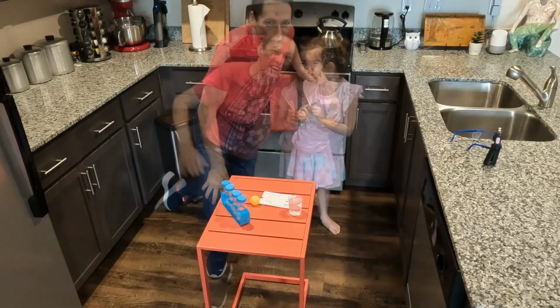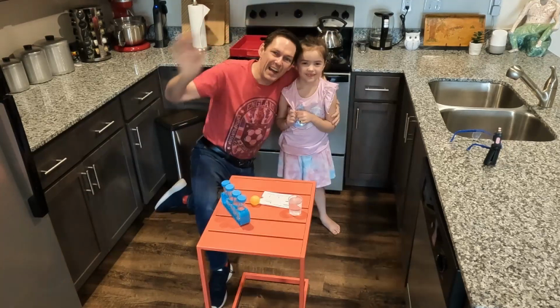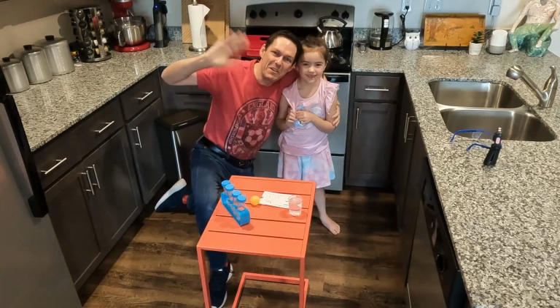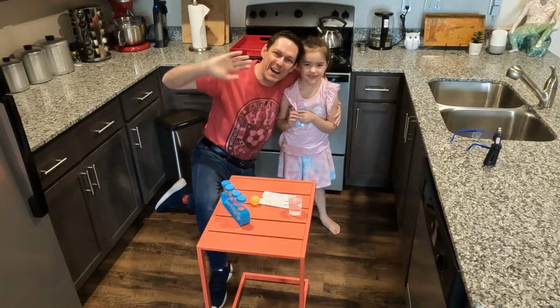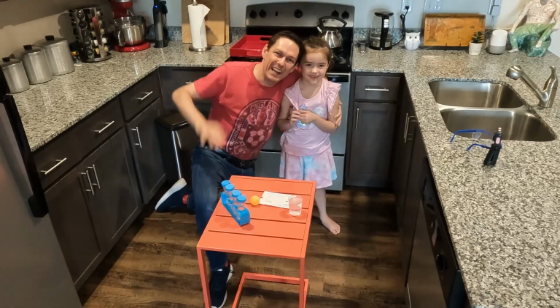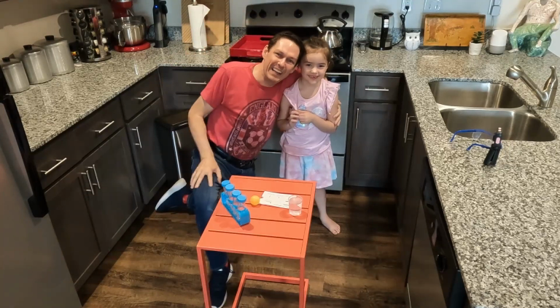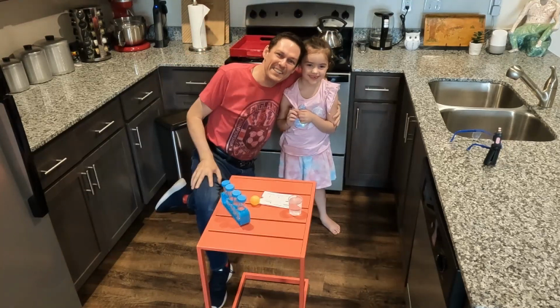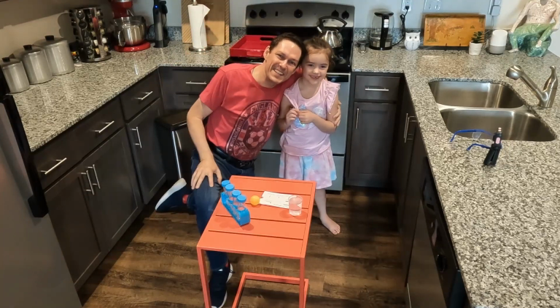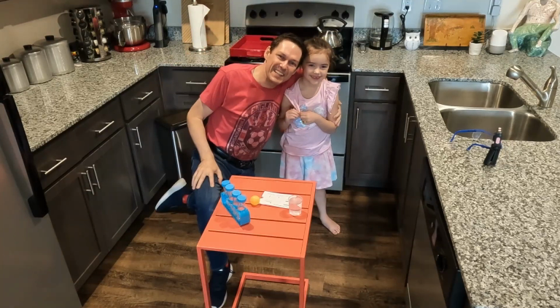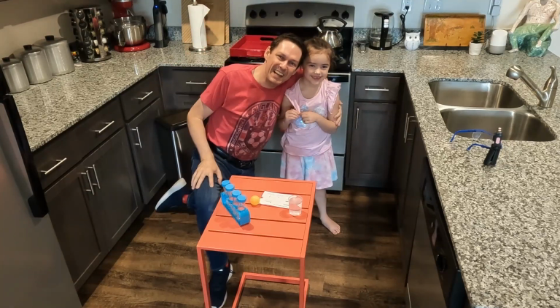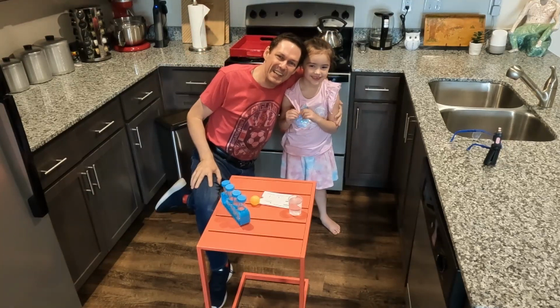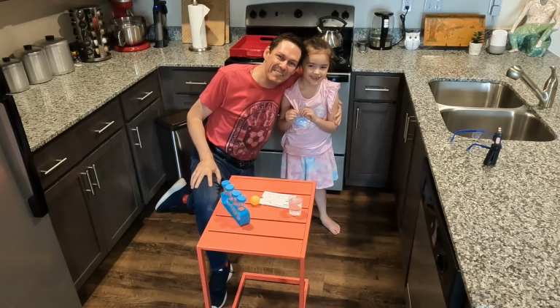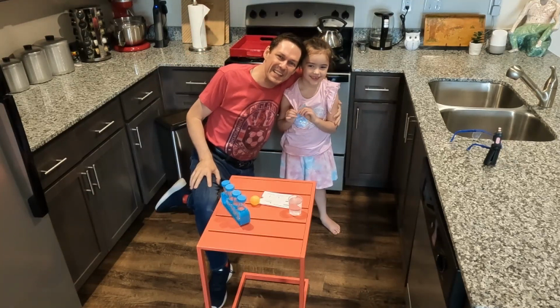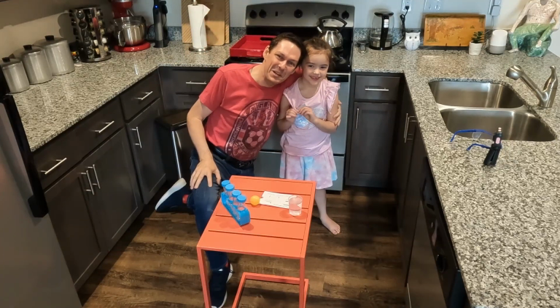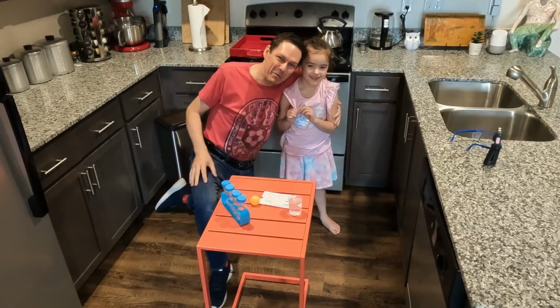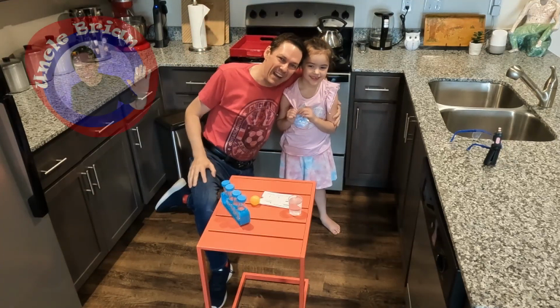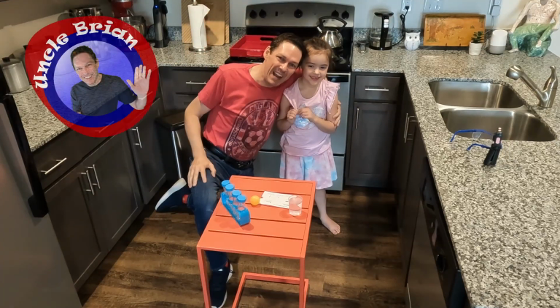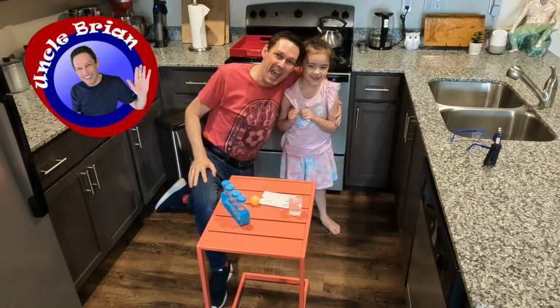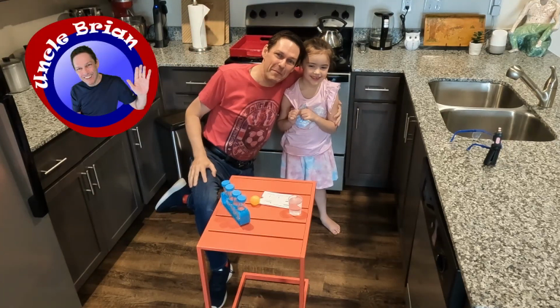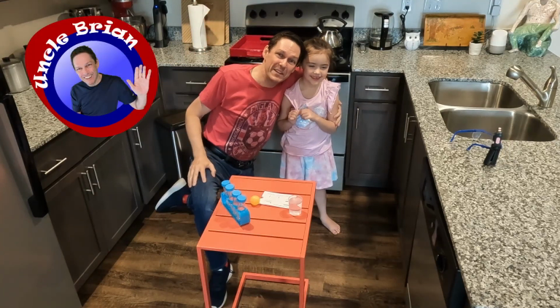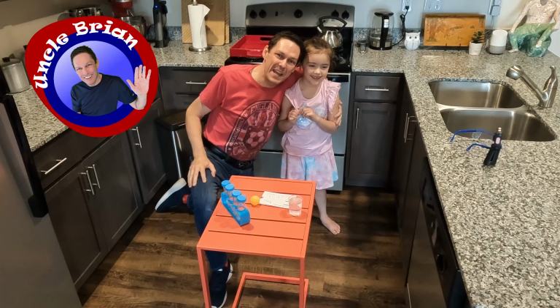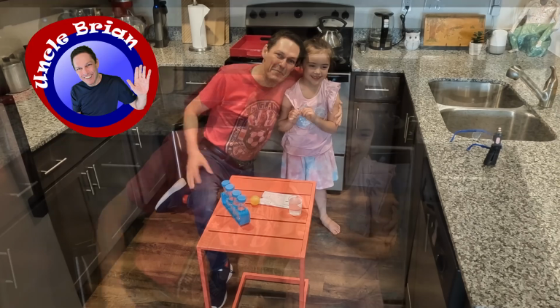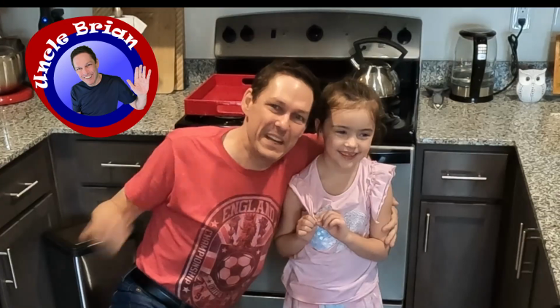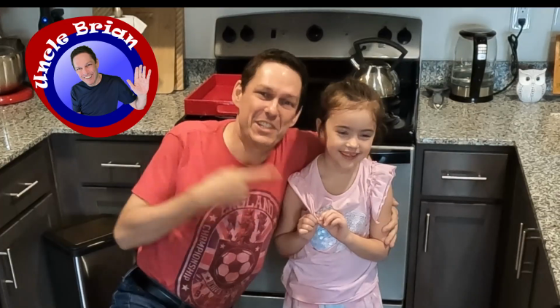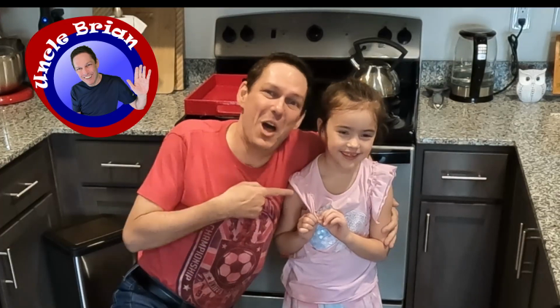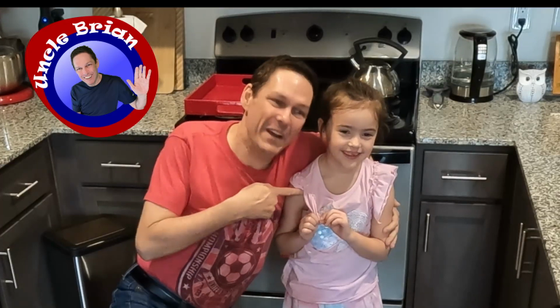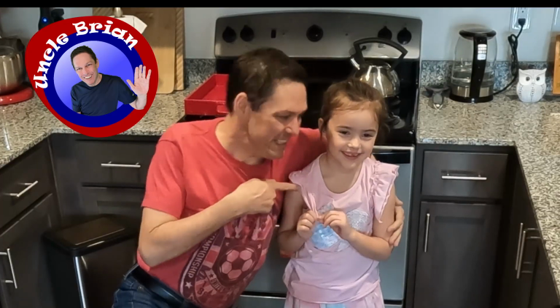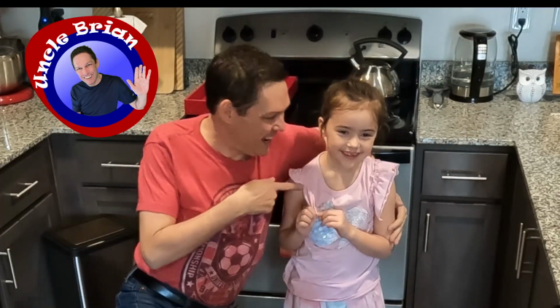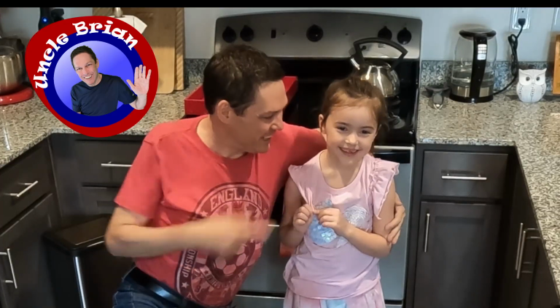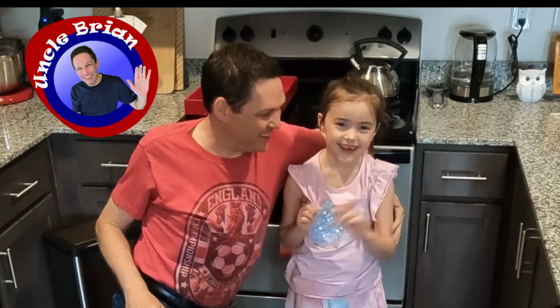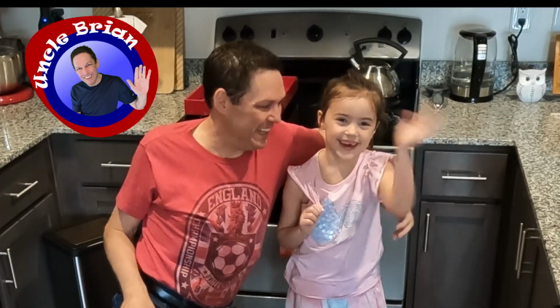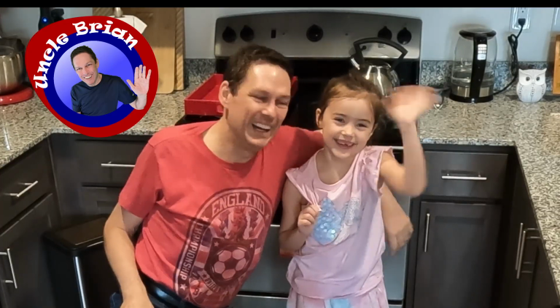Hi everybody. Hi Jason. Hi Liam. It's Uncle Brian, and I'm here today with my niece Chloe. Say hi Chloe. Hi.